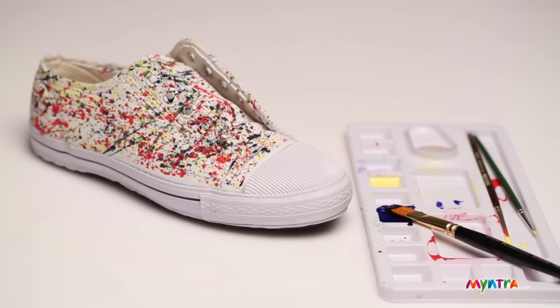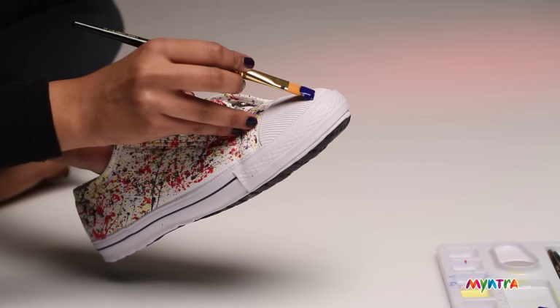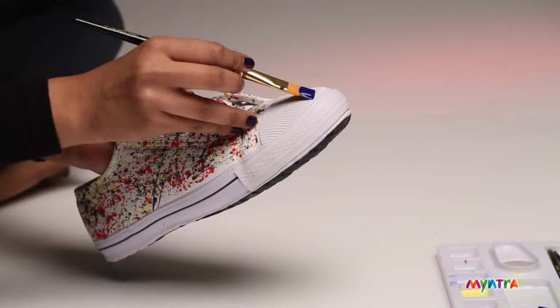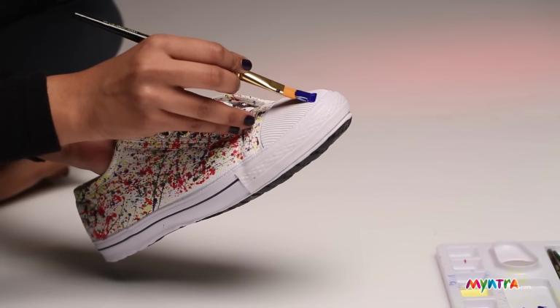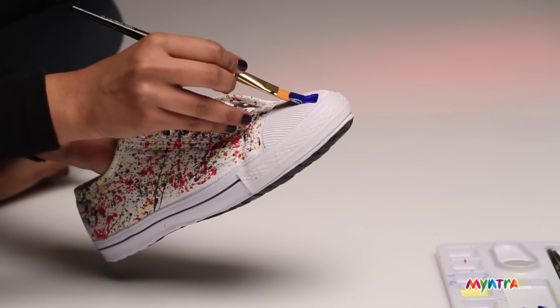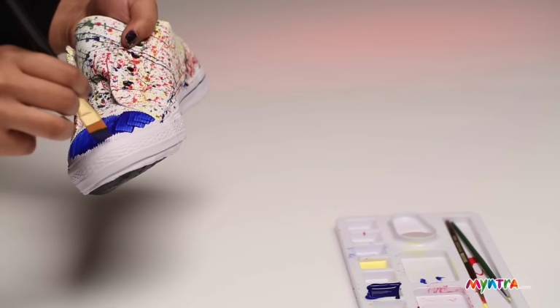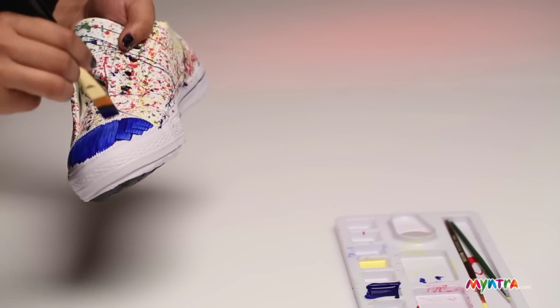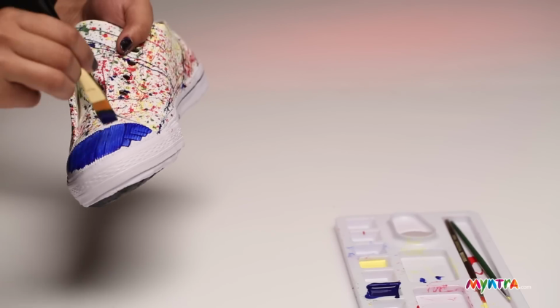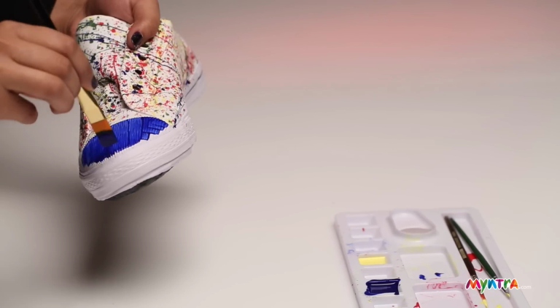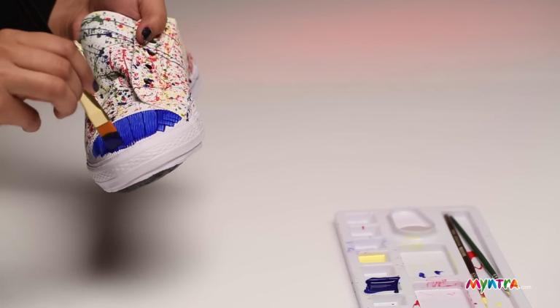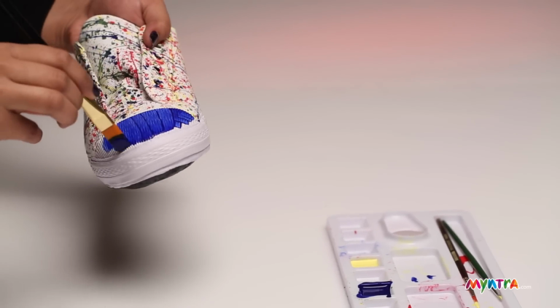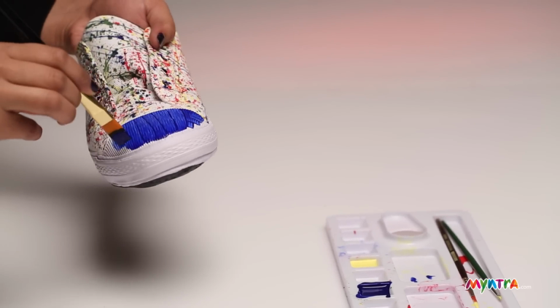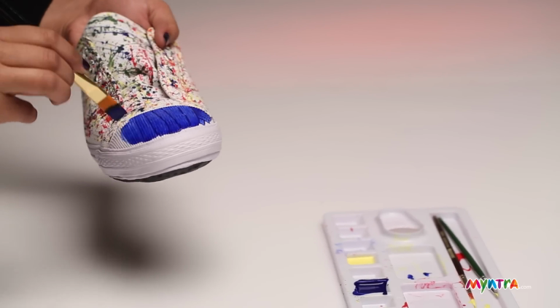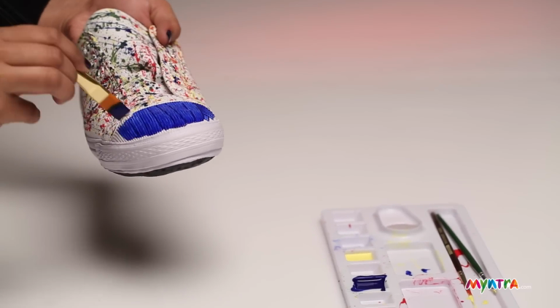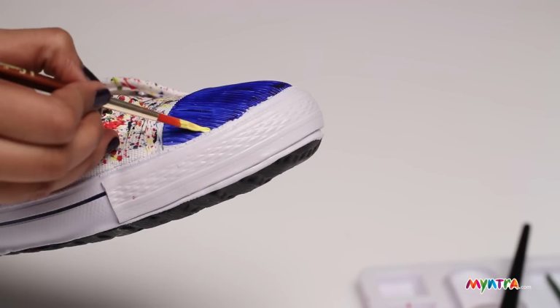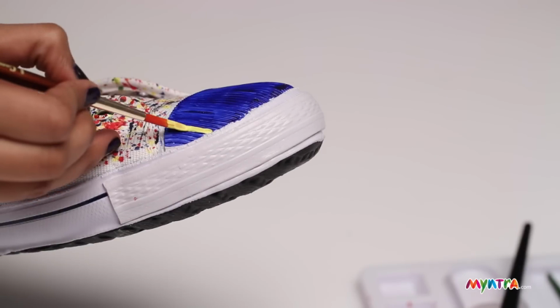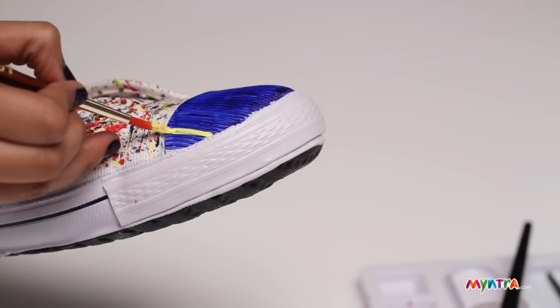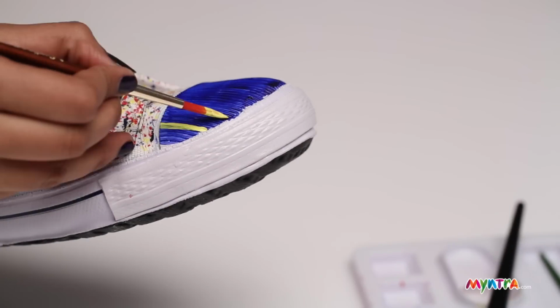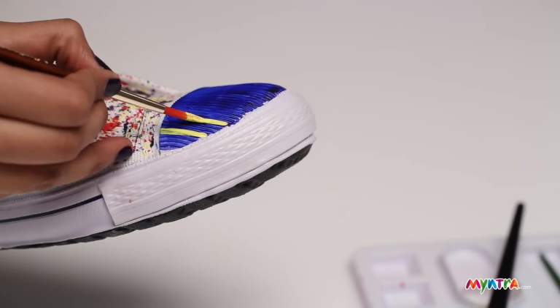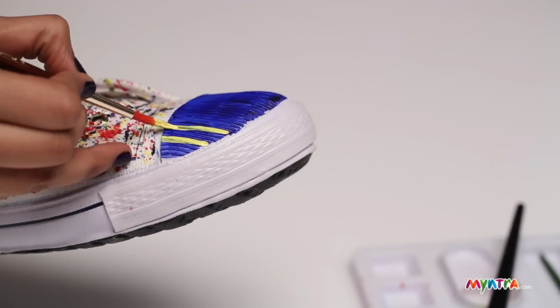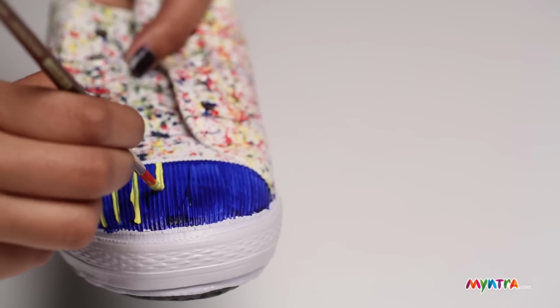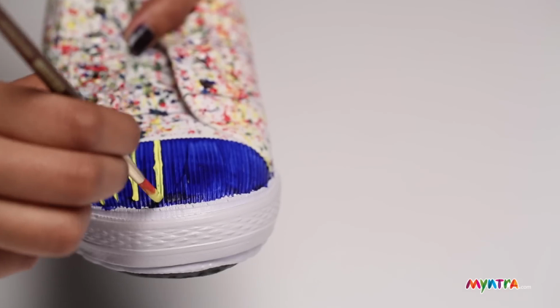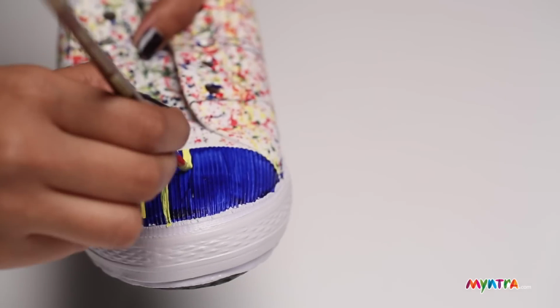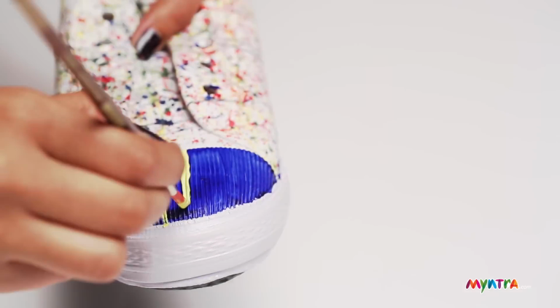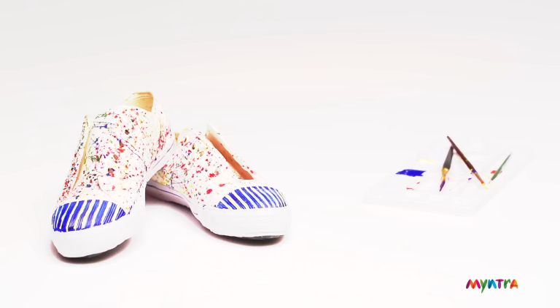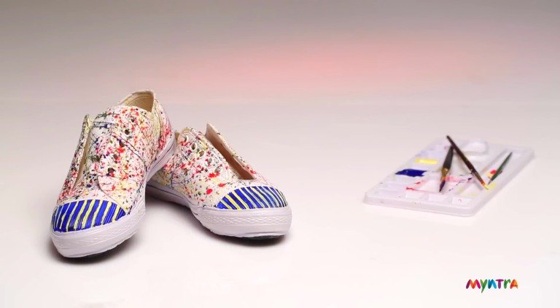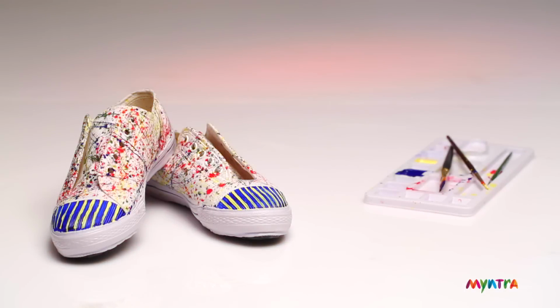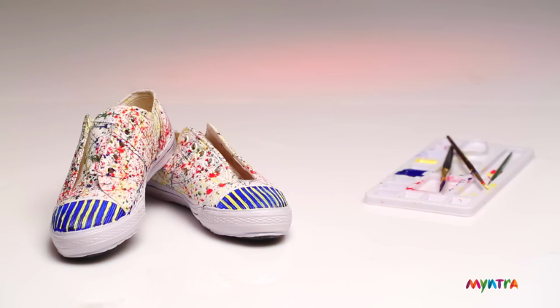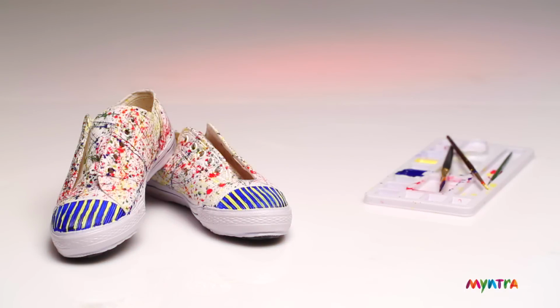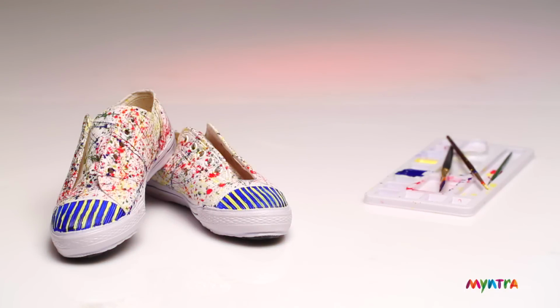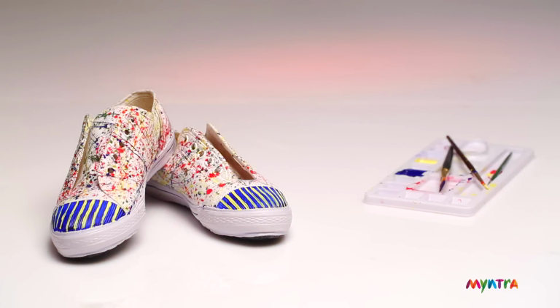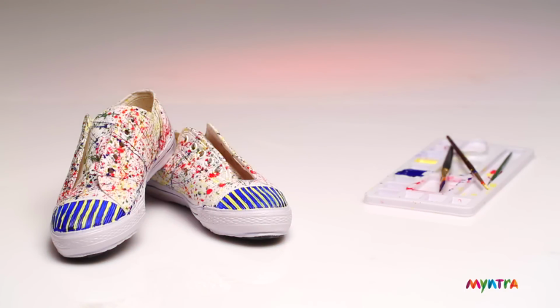Add a pop of color to your shoes by painting the tip in a bright color. And there you go, your shoes are ready!